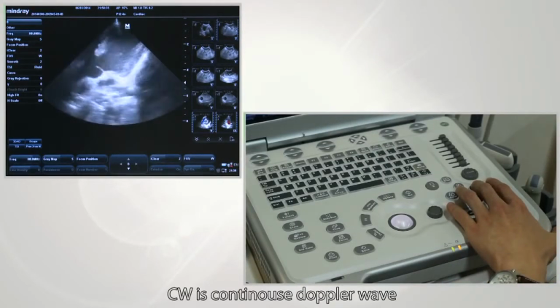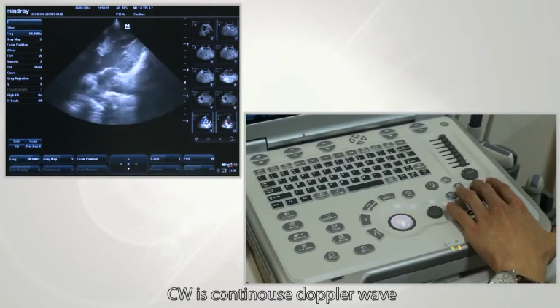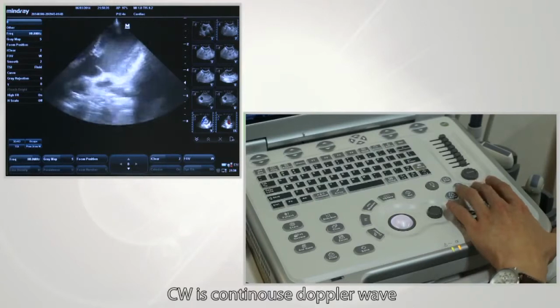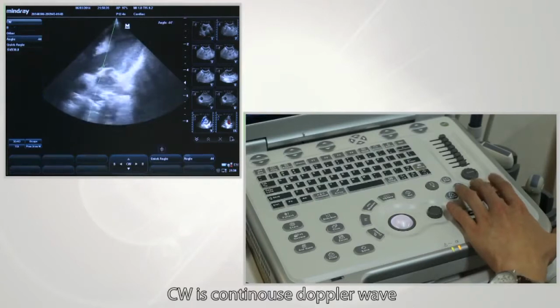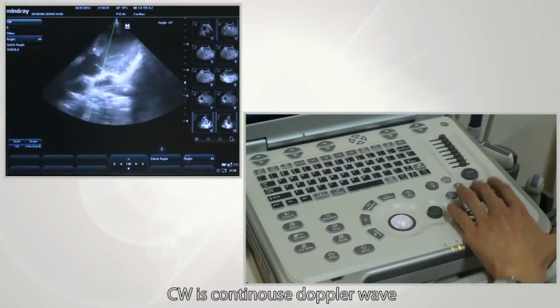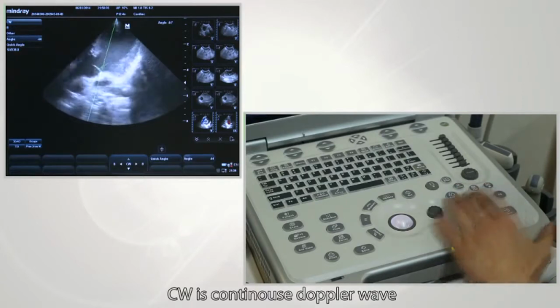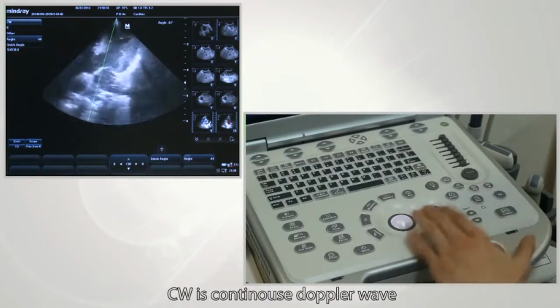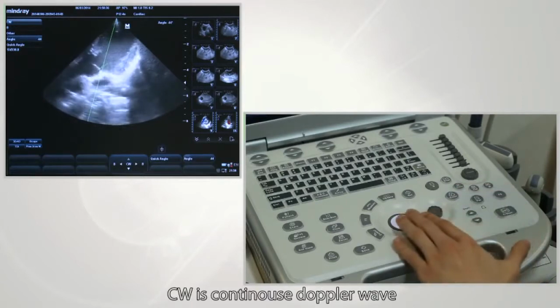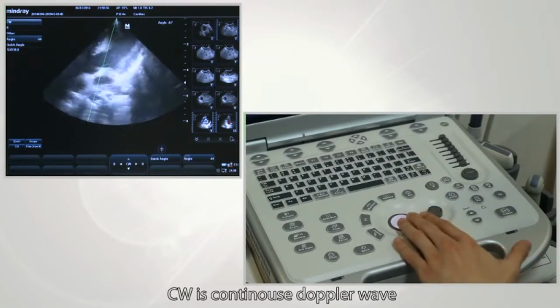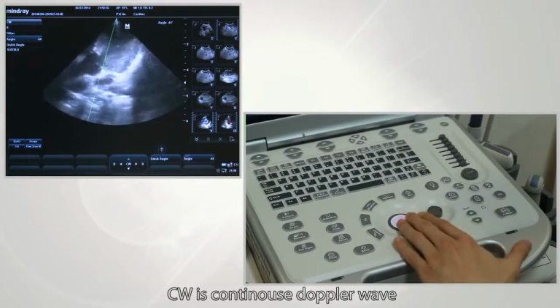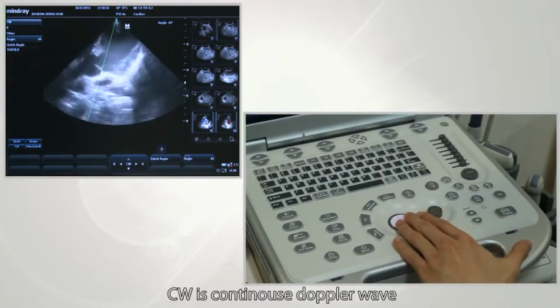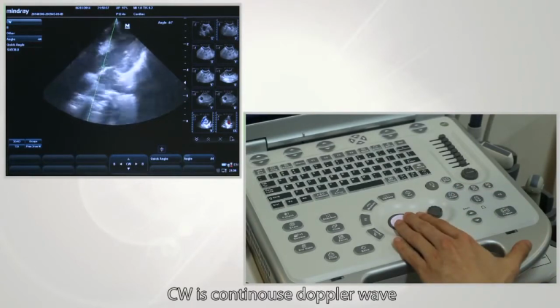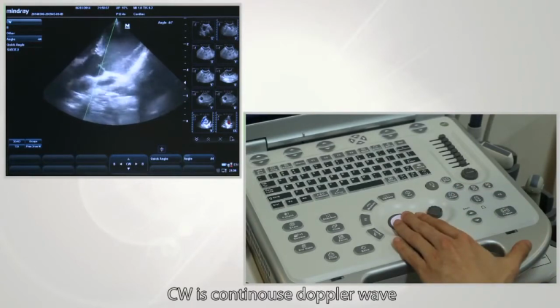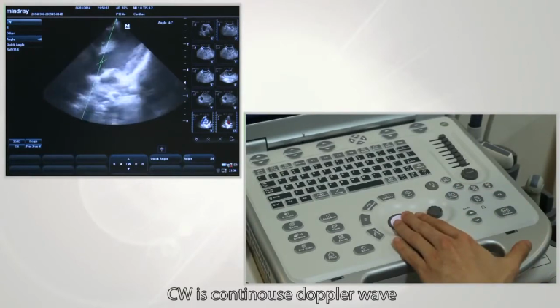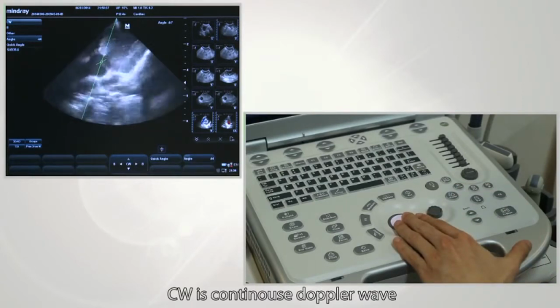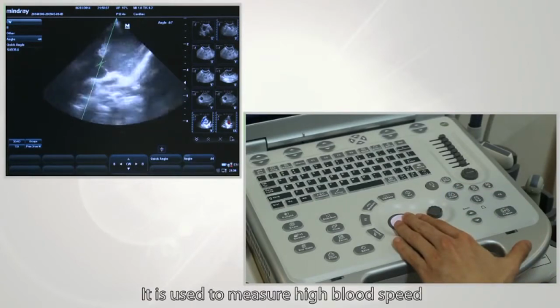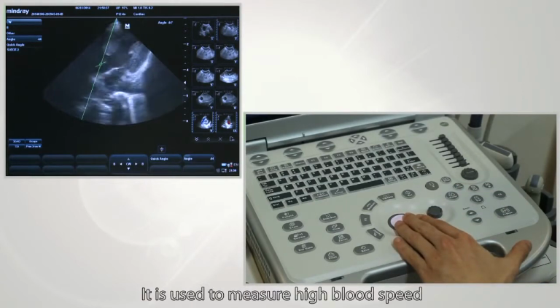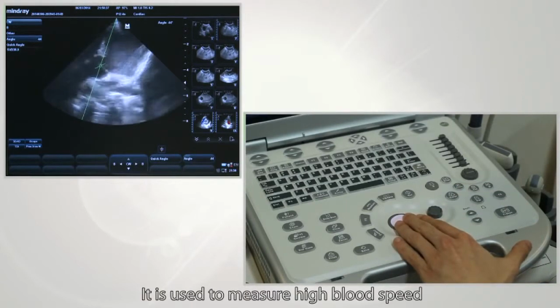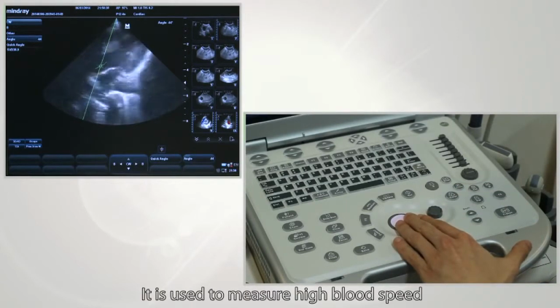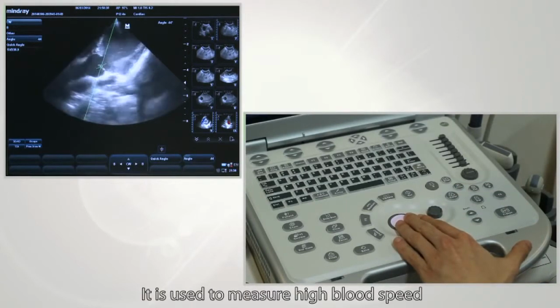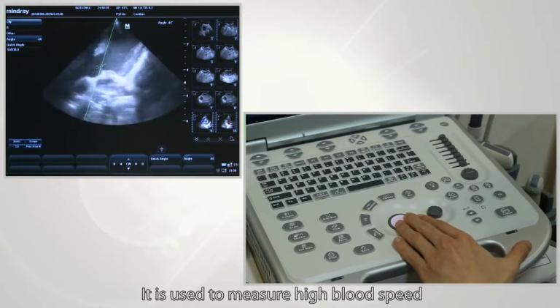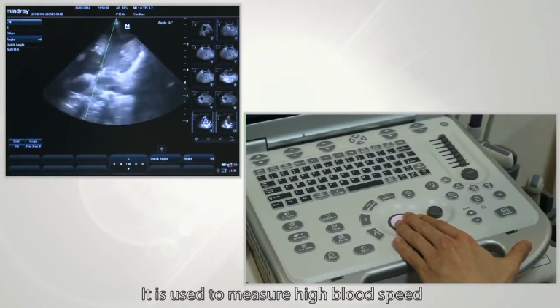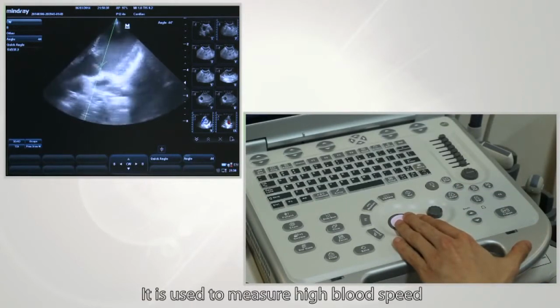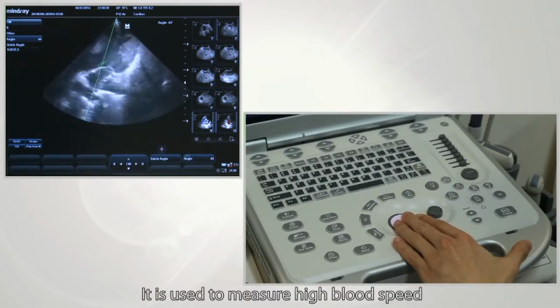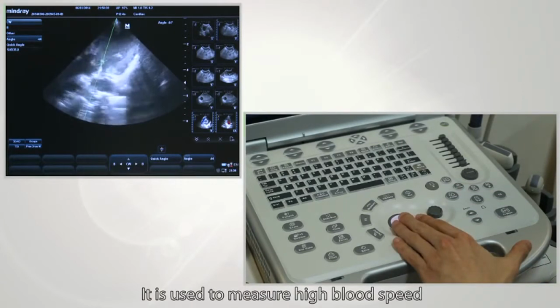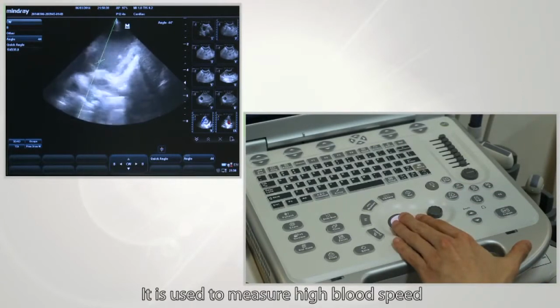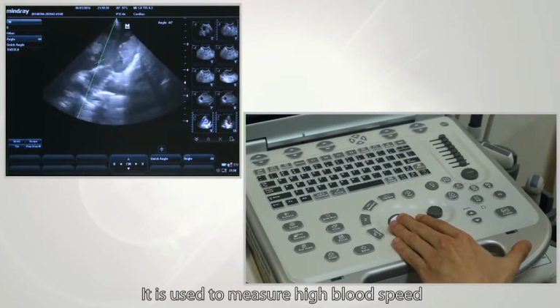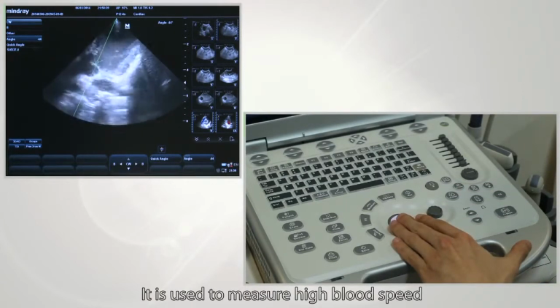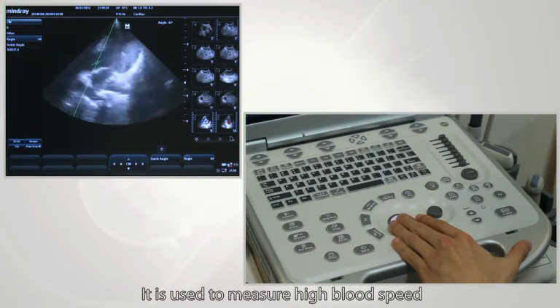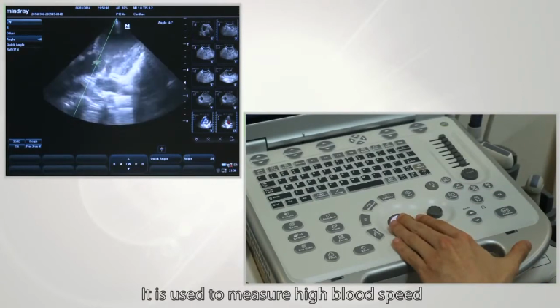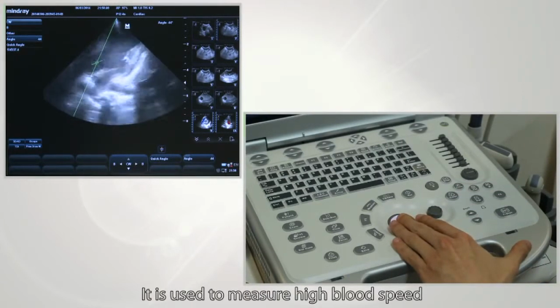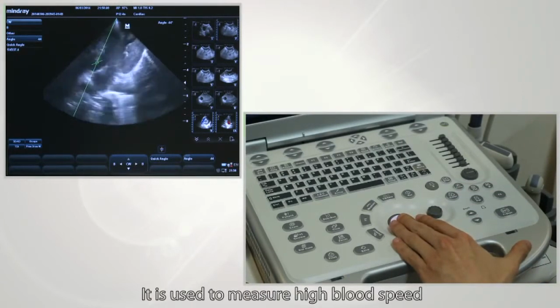CW is continuous wave Doppler. It is used to measure high-speed blood flow.